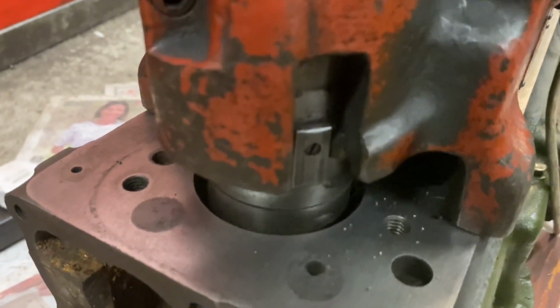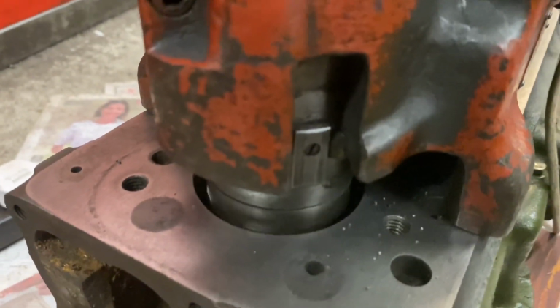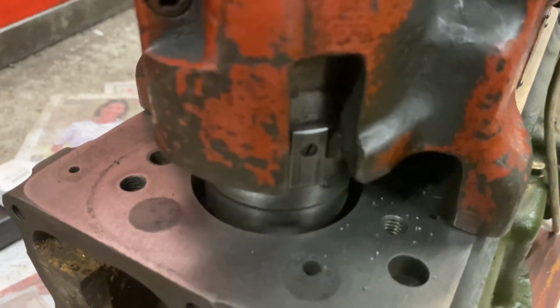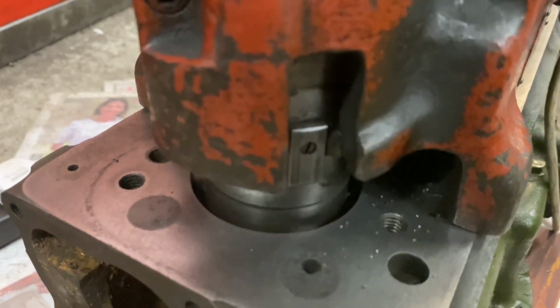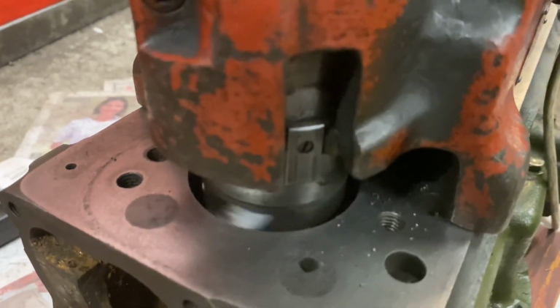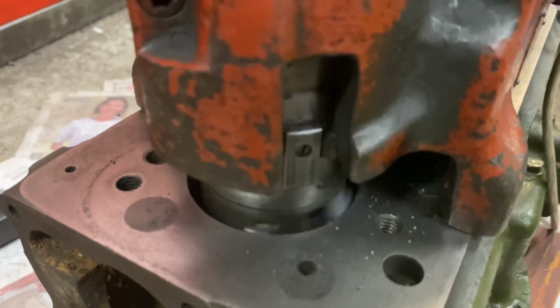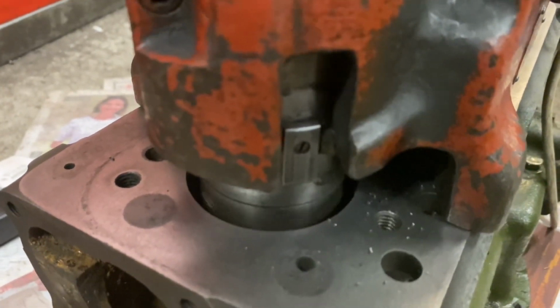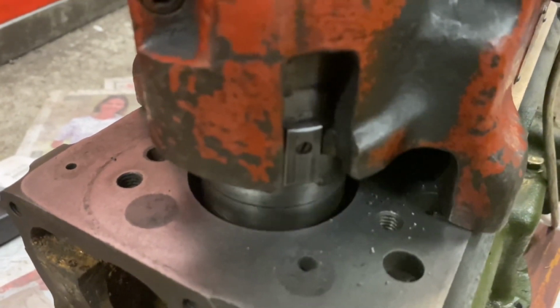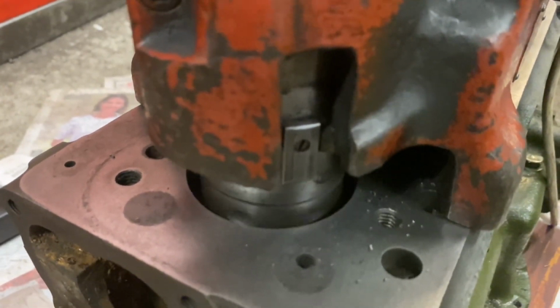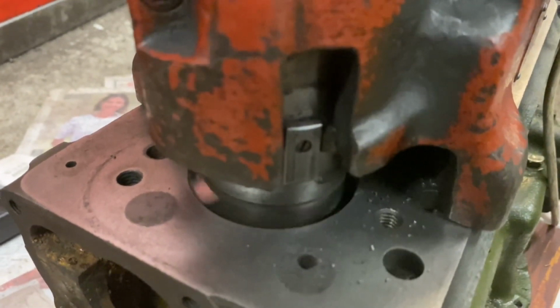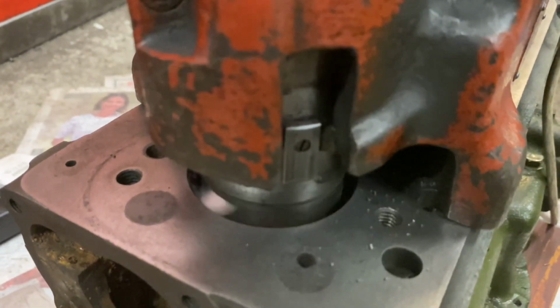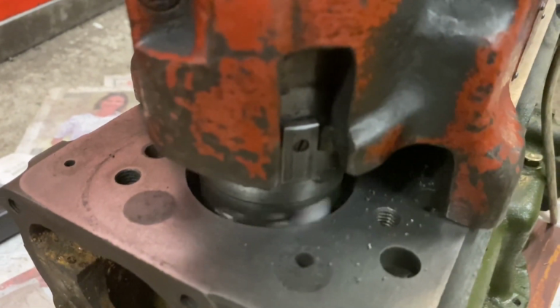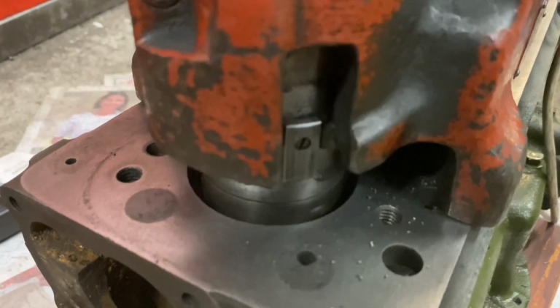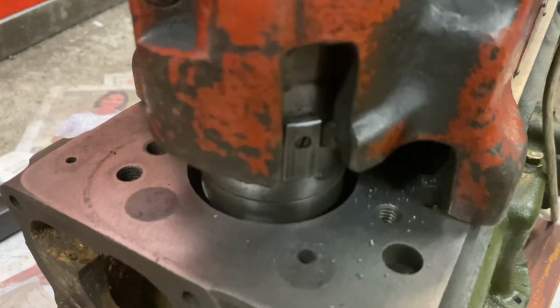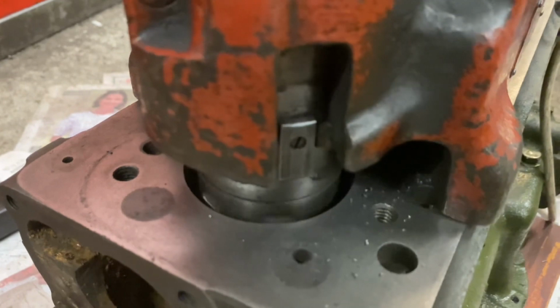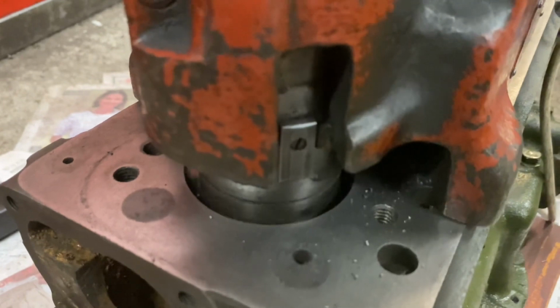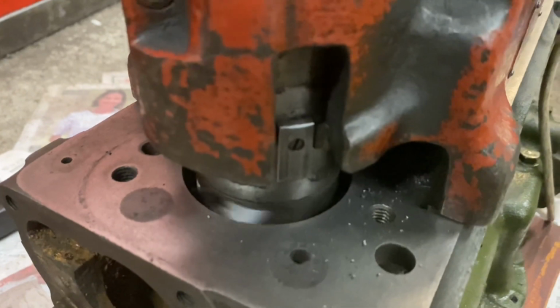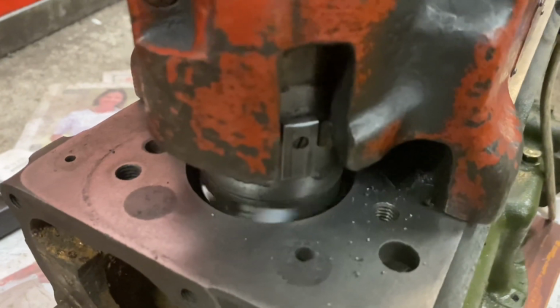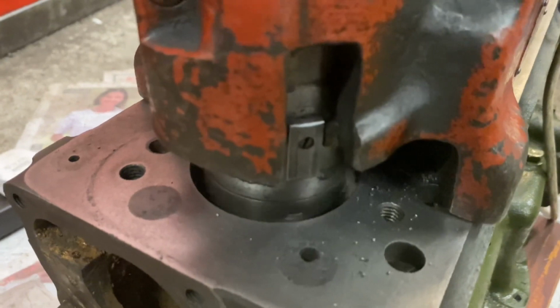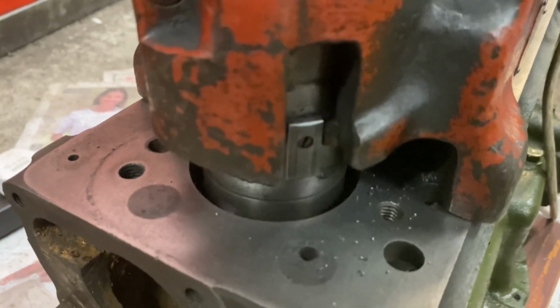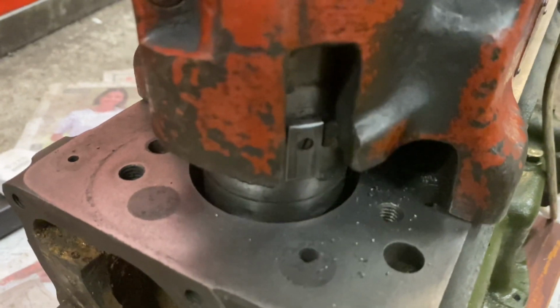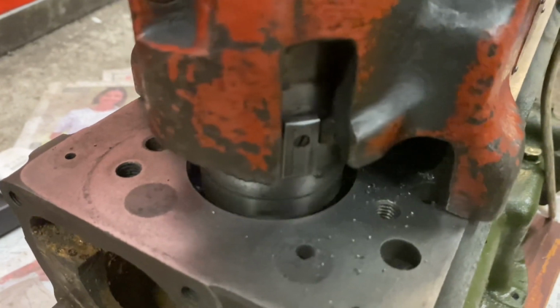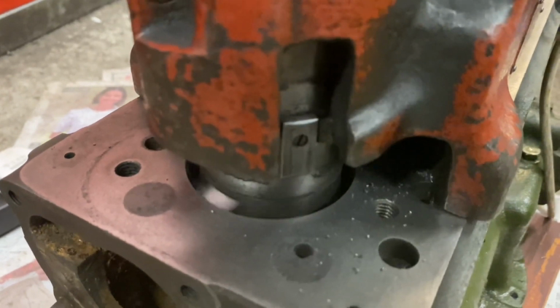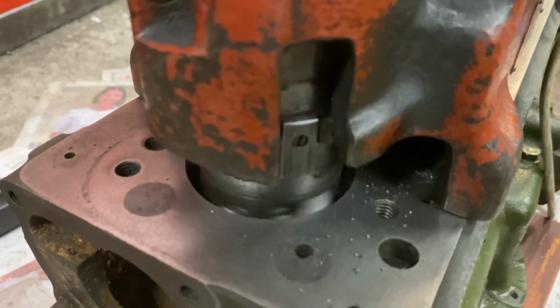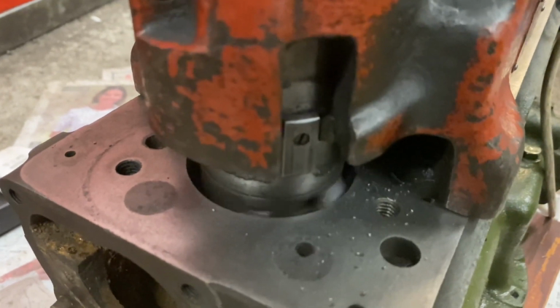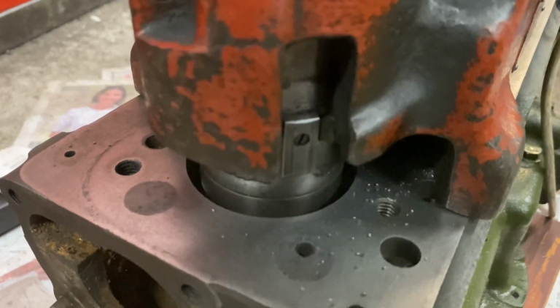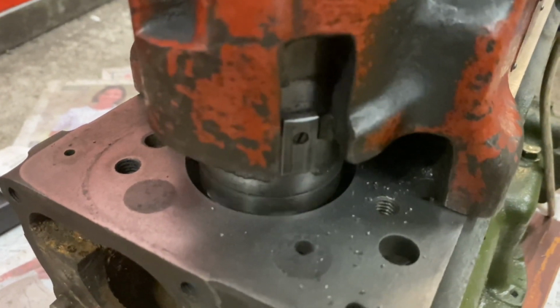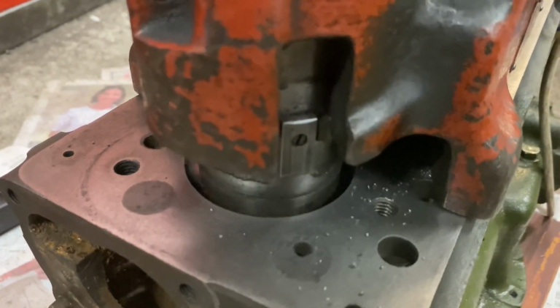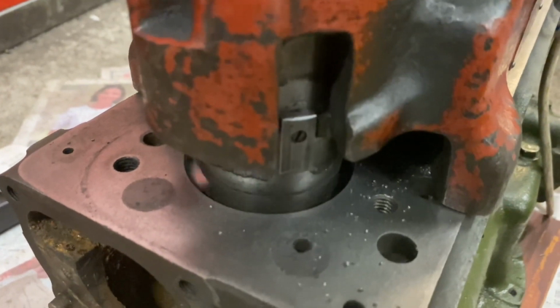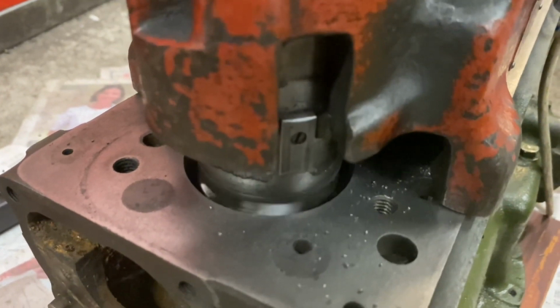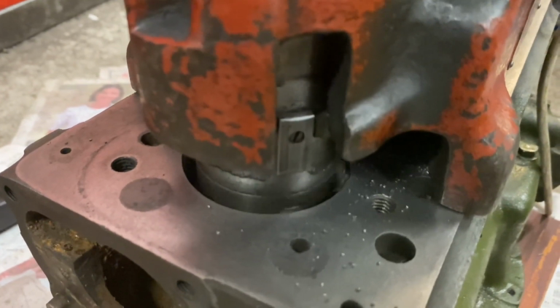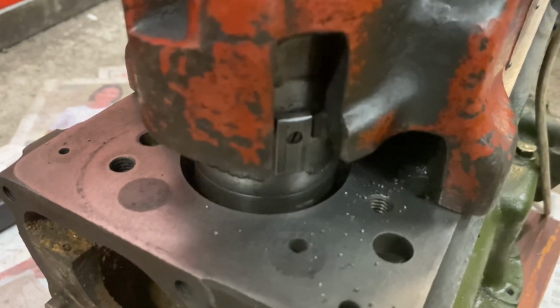Flick the switch, engage the feed — there she goes, boring away. That's a 30 thousandths of an inch cut in one pass.